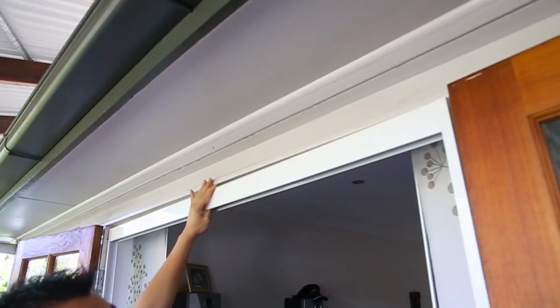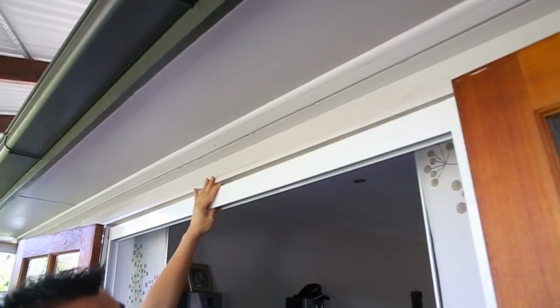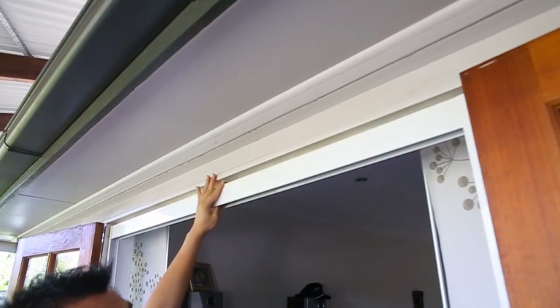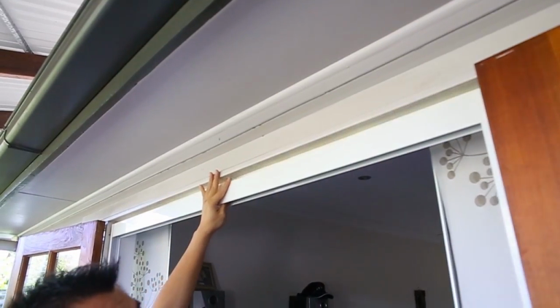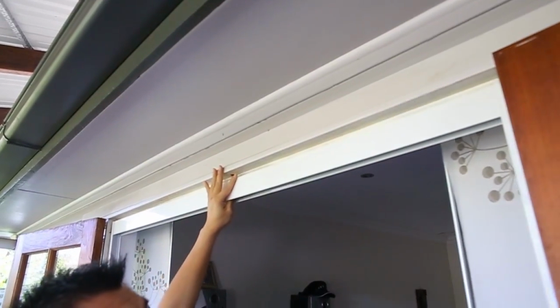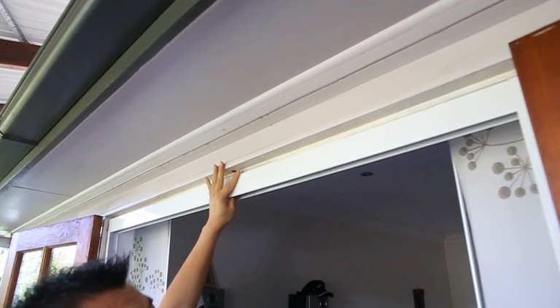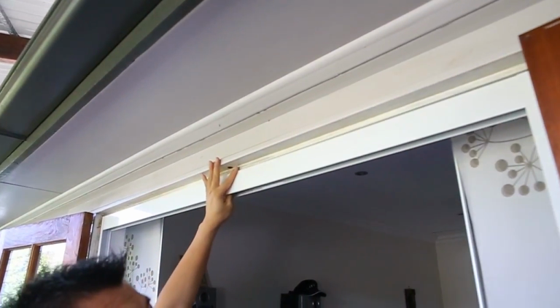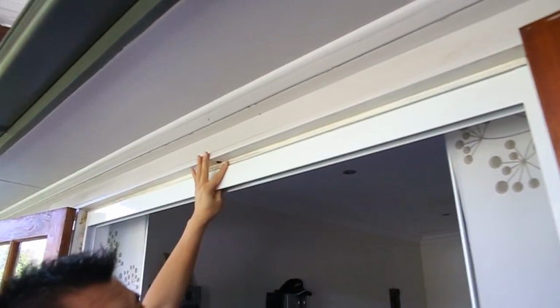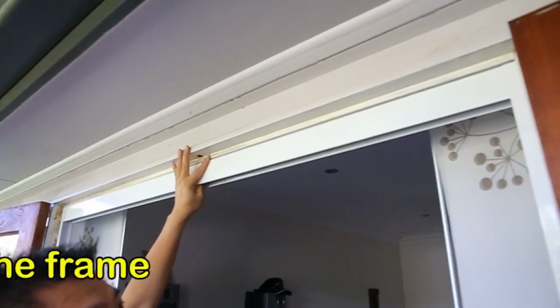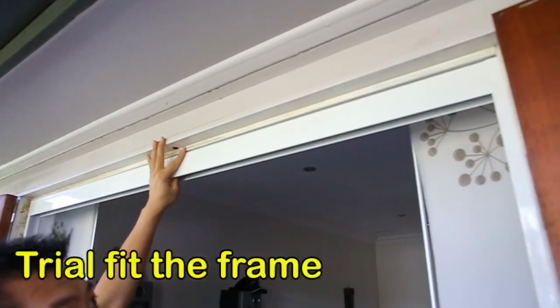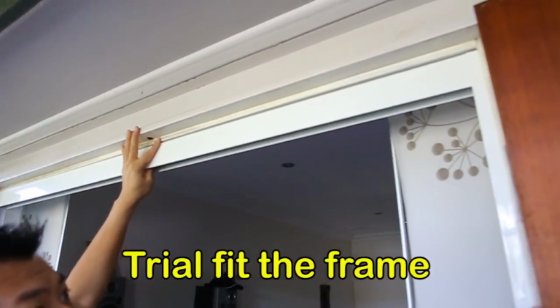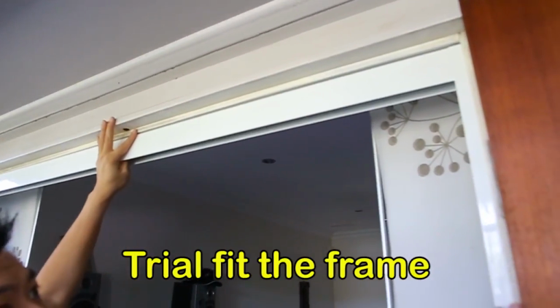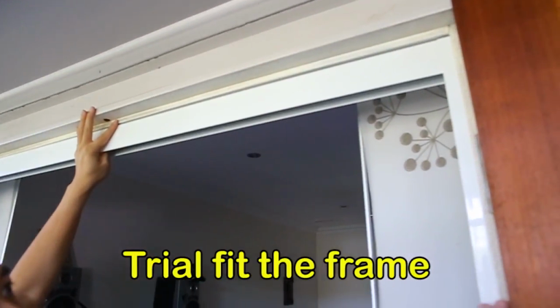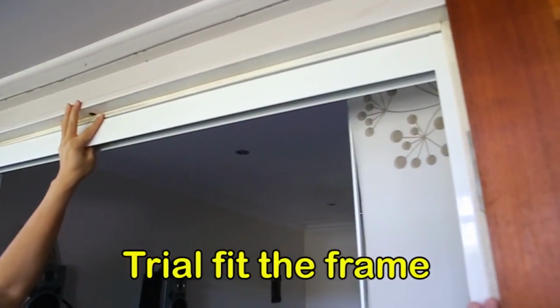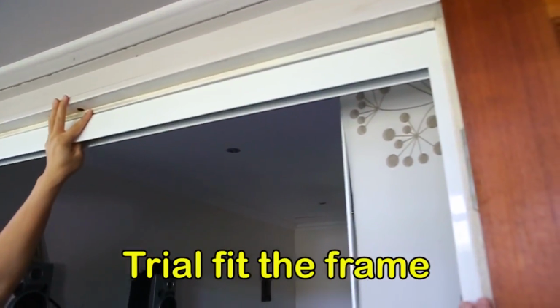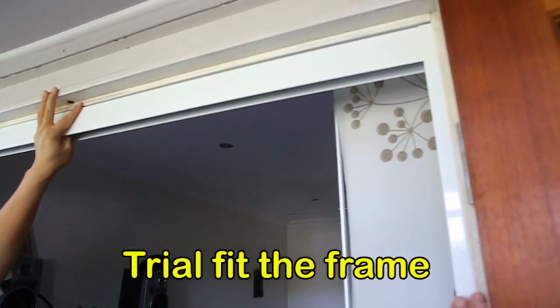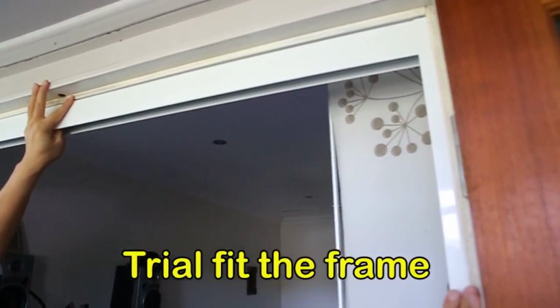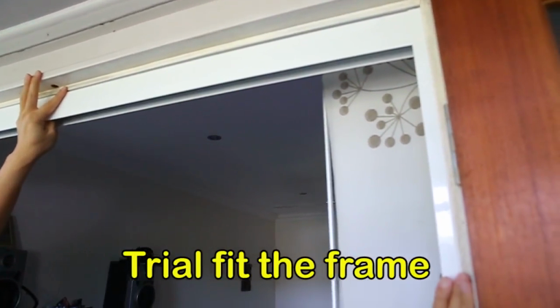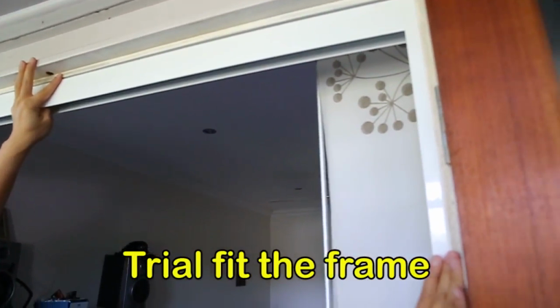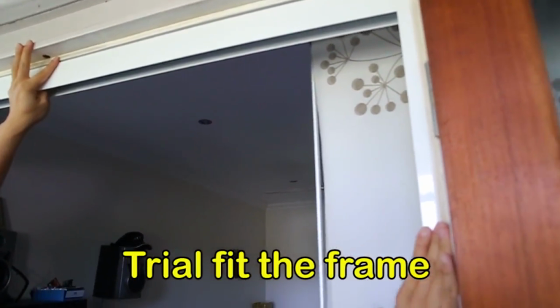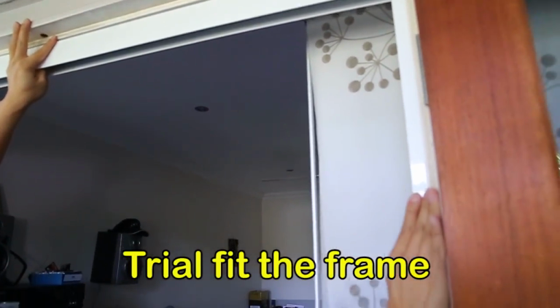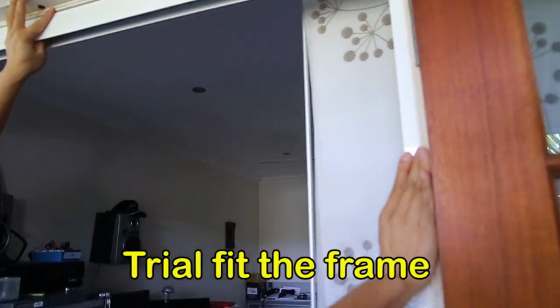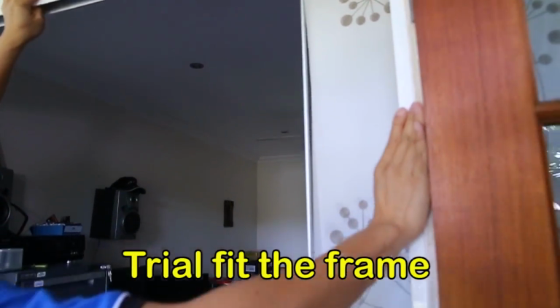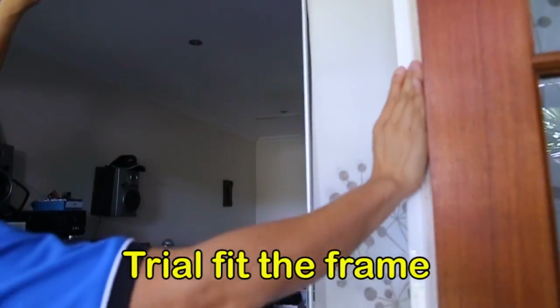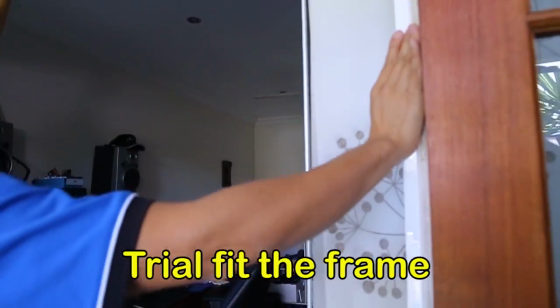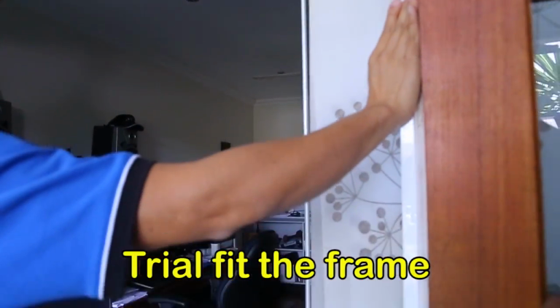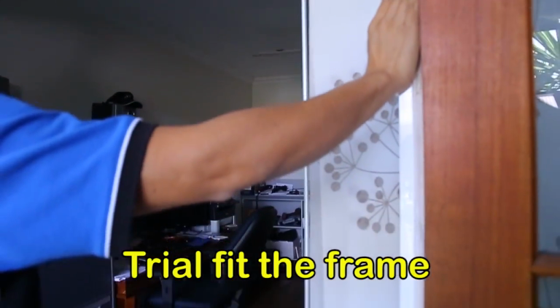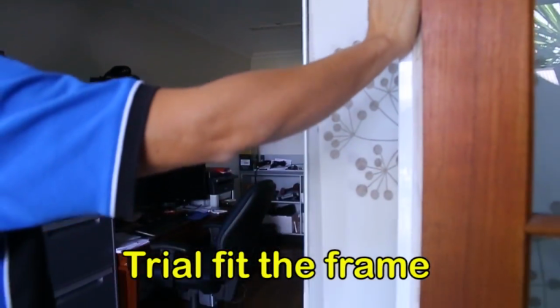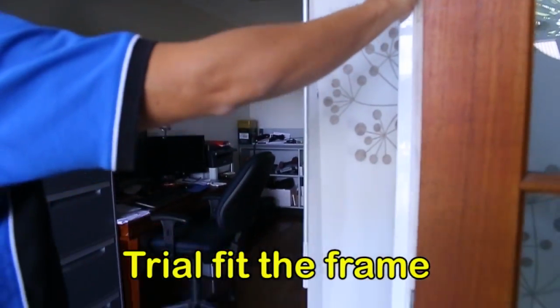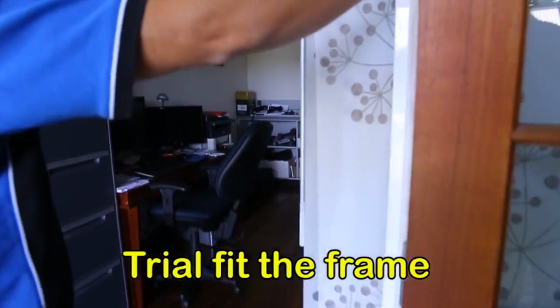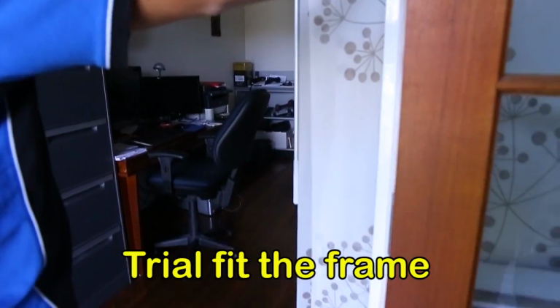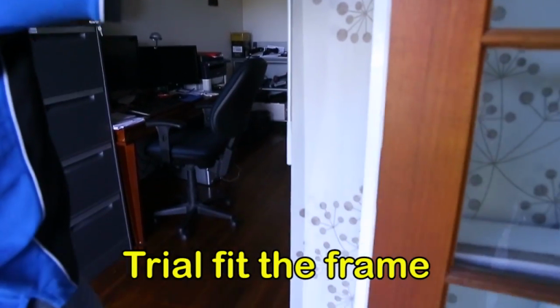Prior to fitting, we suggest you perform a trial fit to ensure size and location are correct.